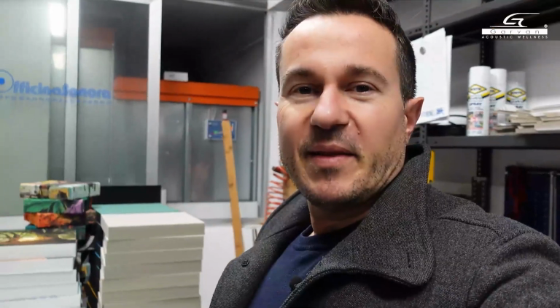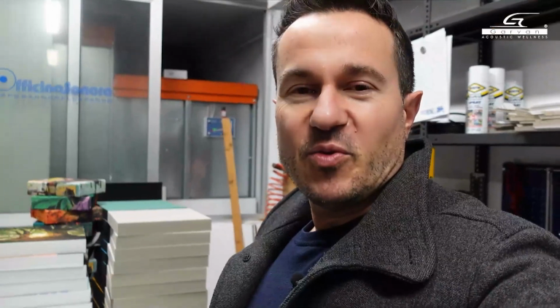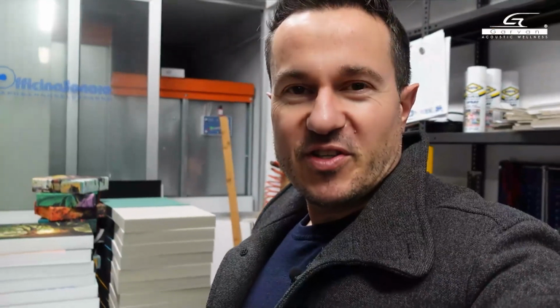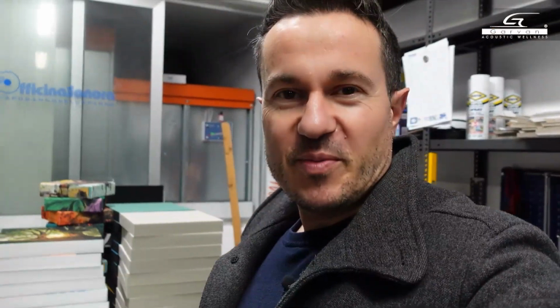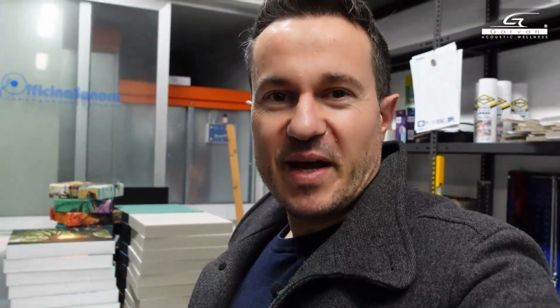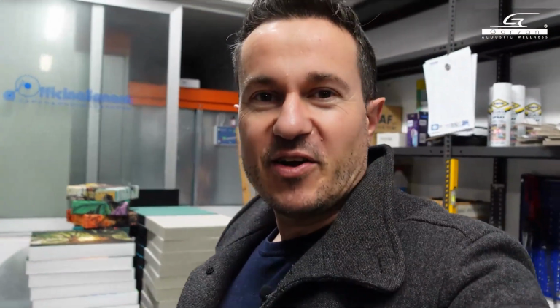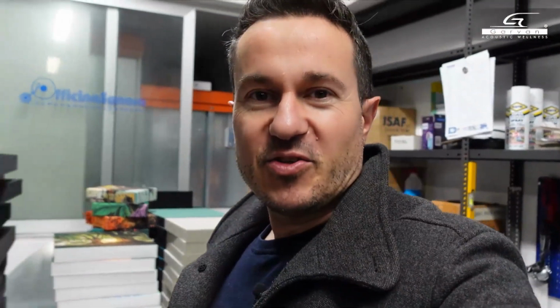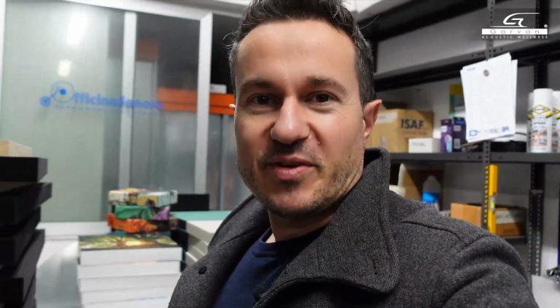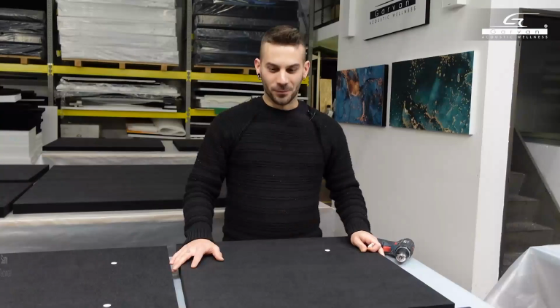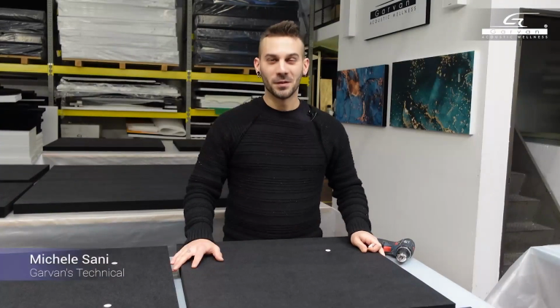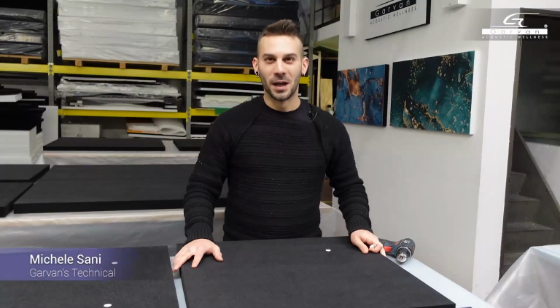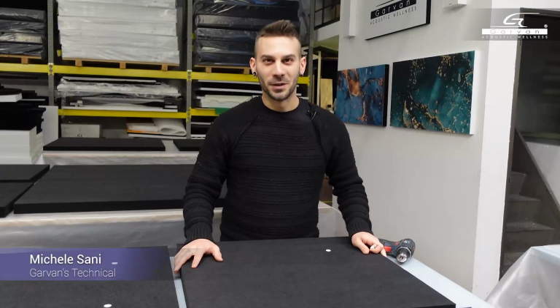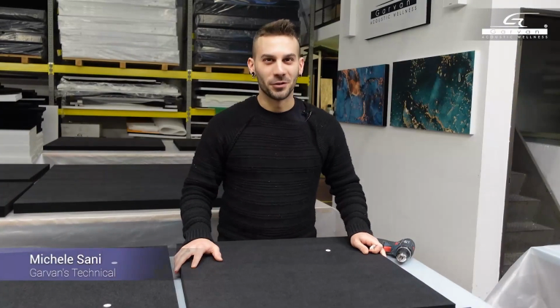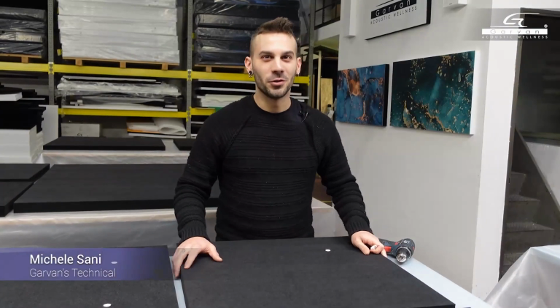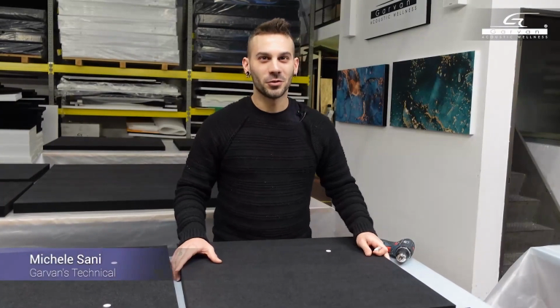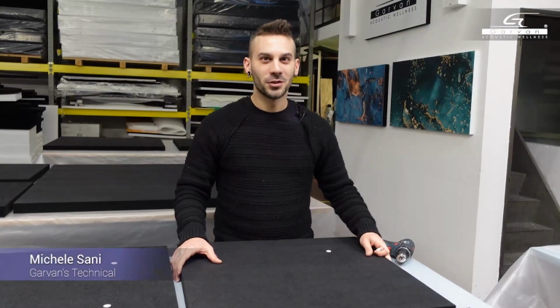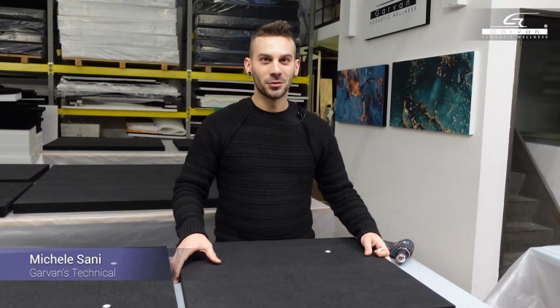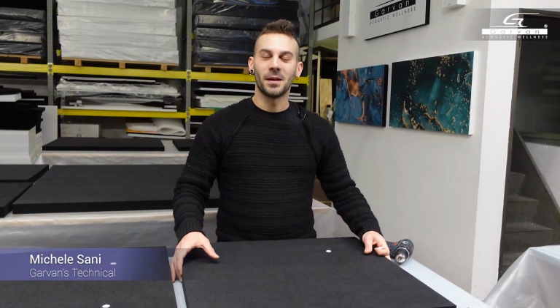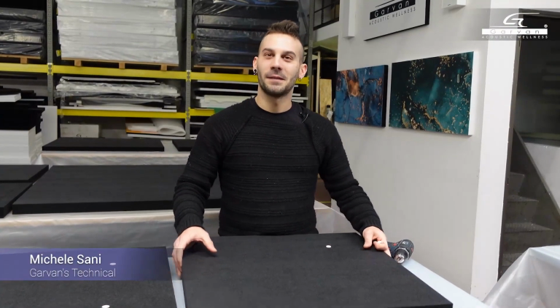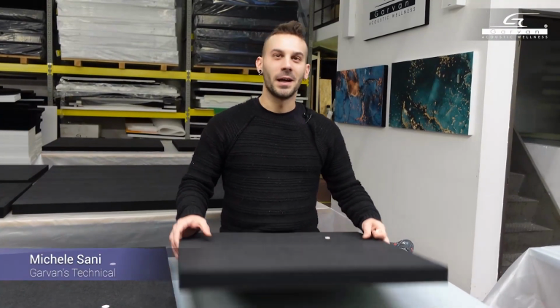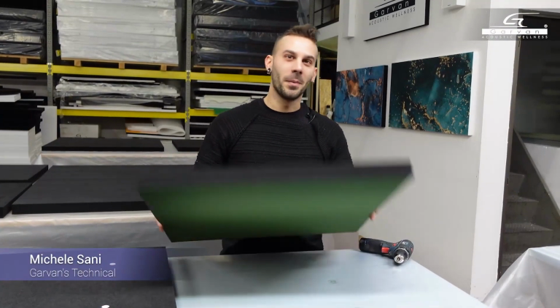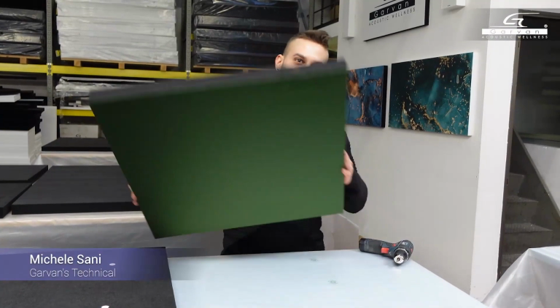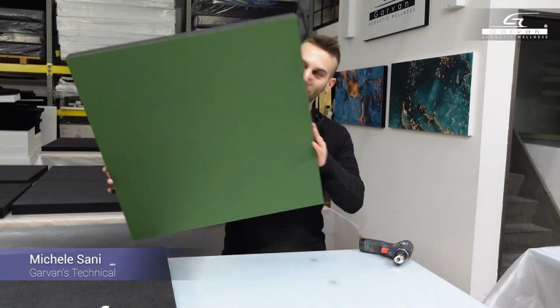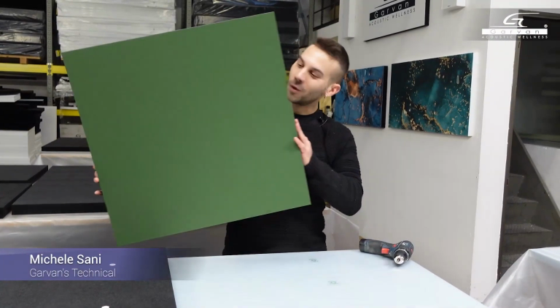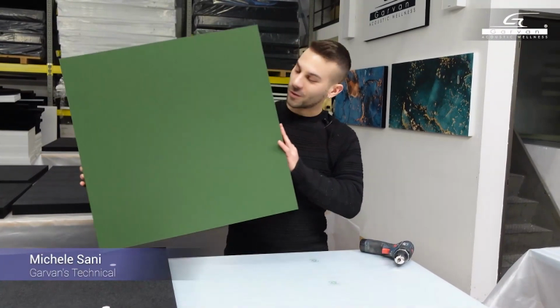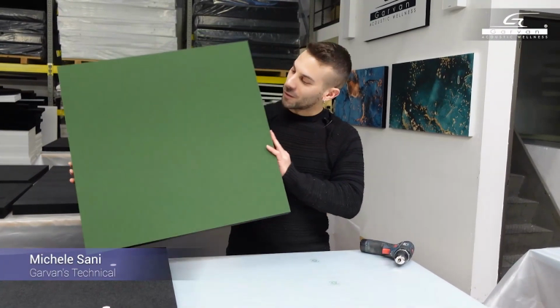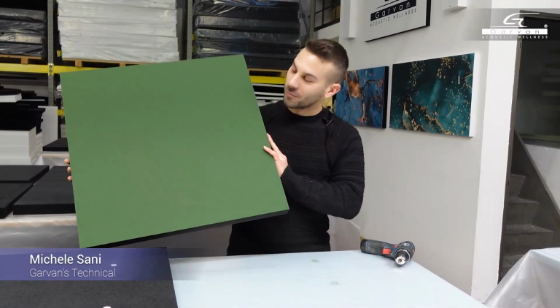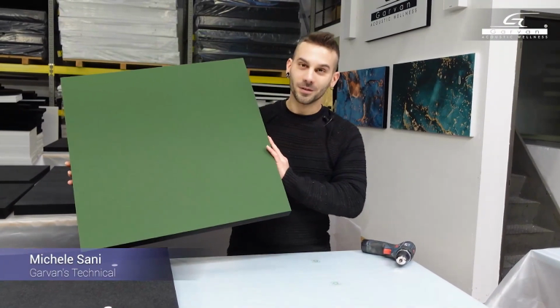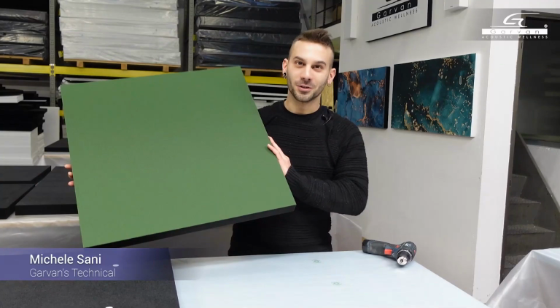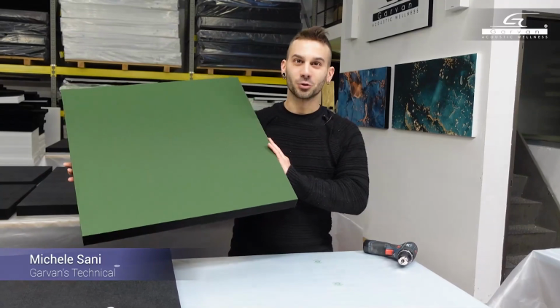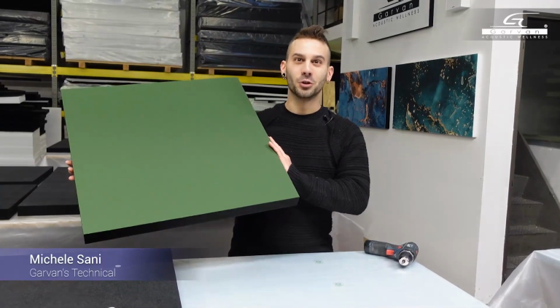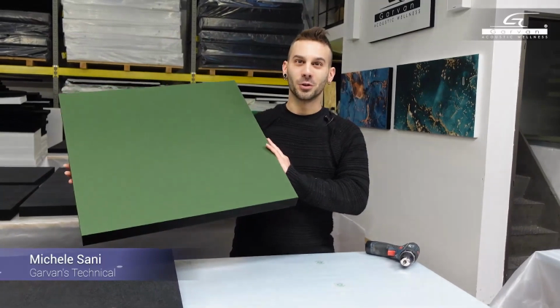Let's go see what Michael is doing. Today we have some surfaces, in this case paired with a fabric of this green color.